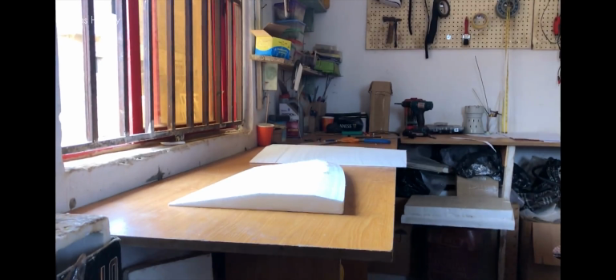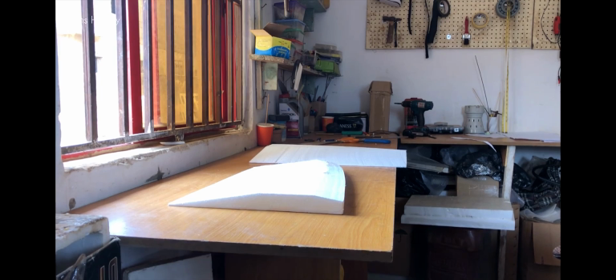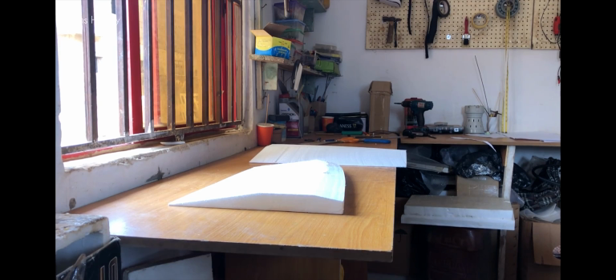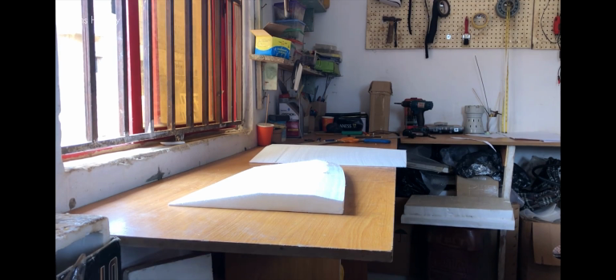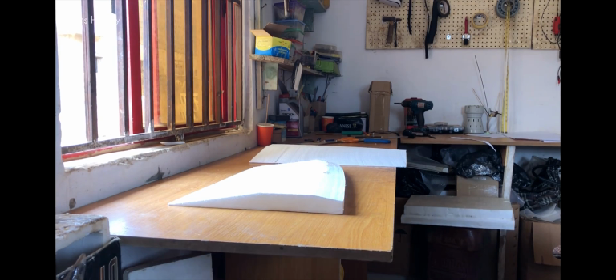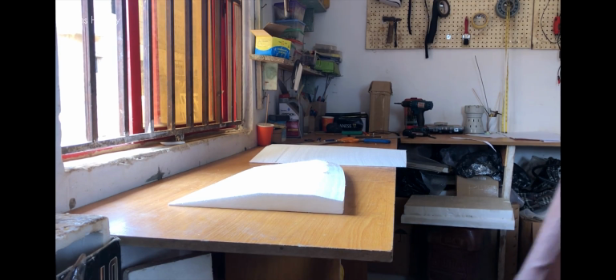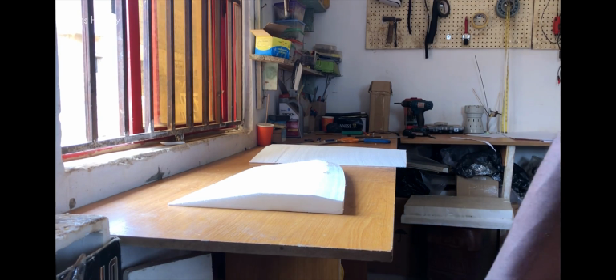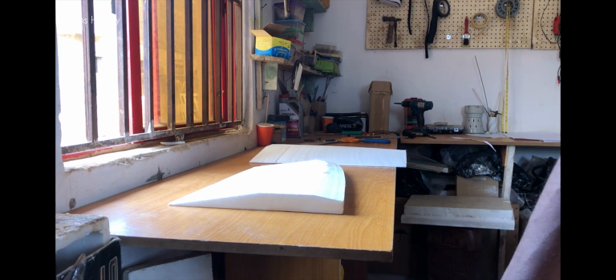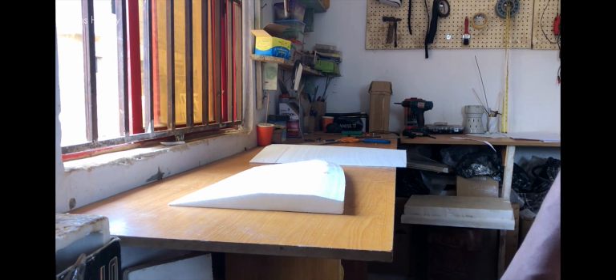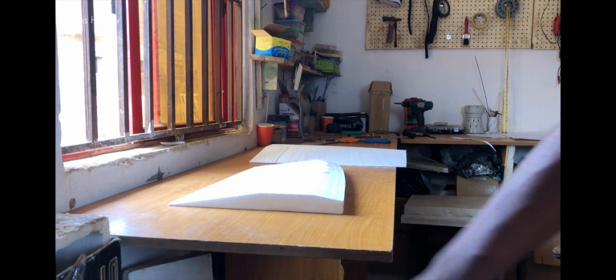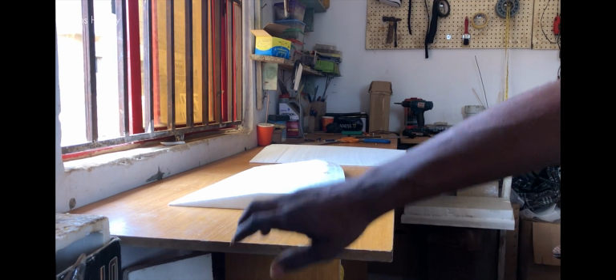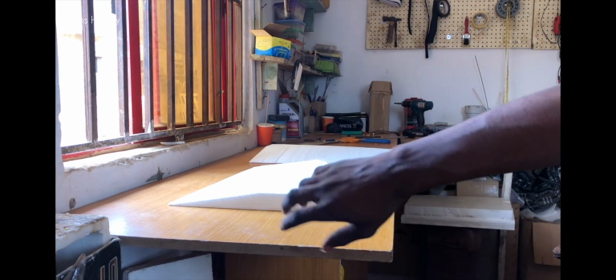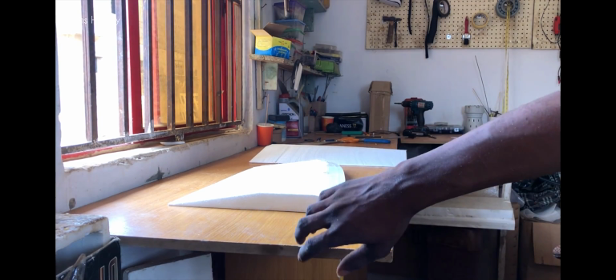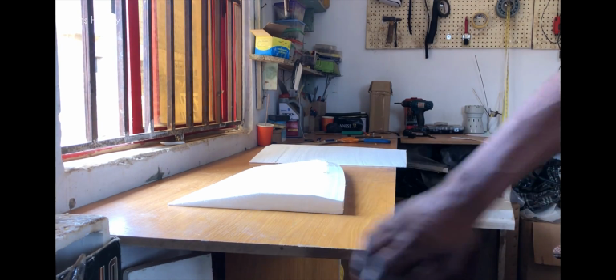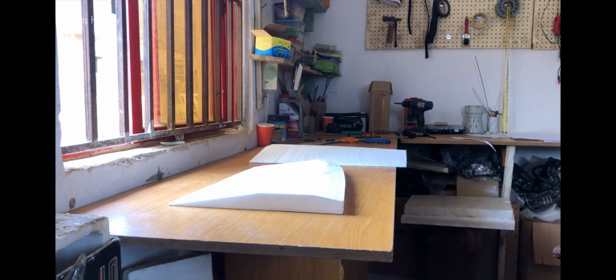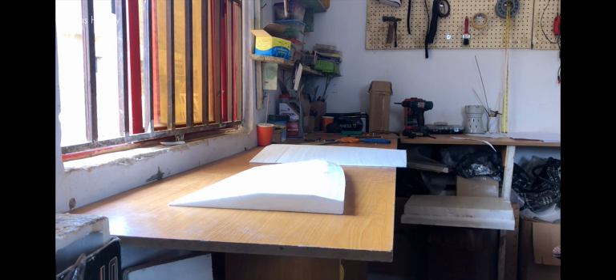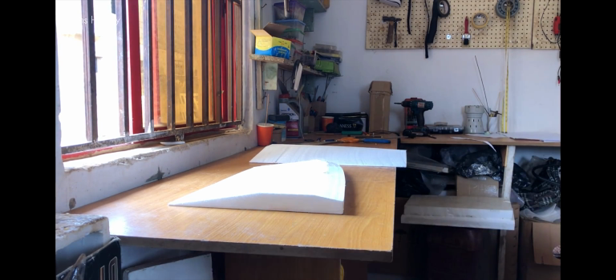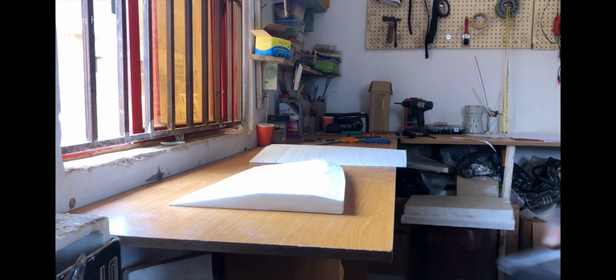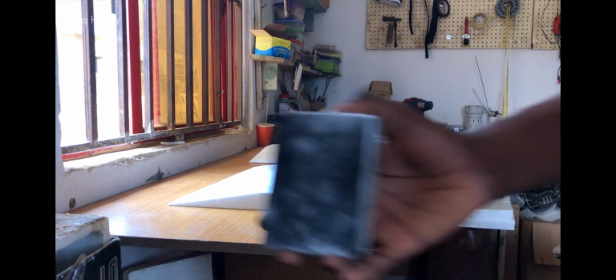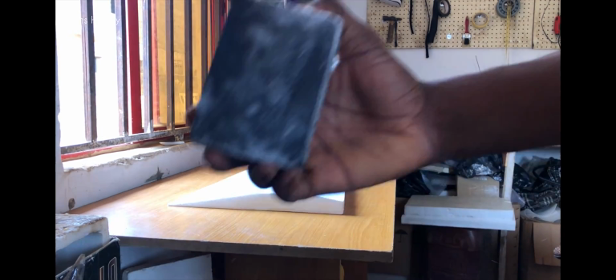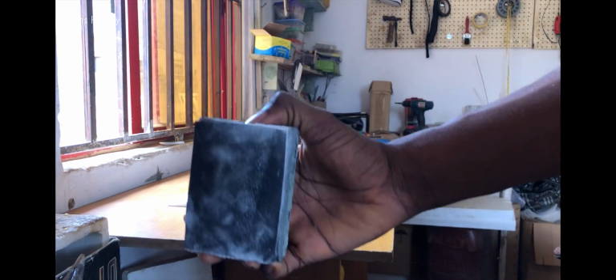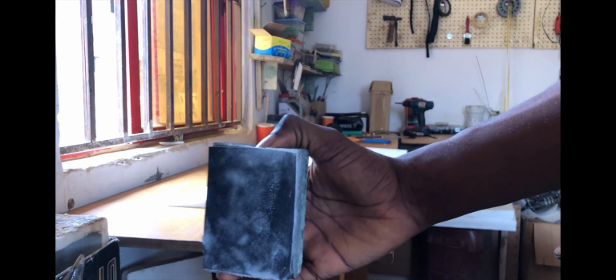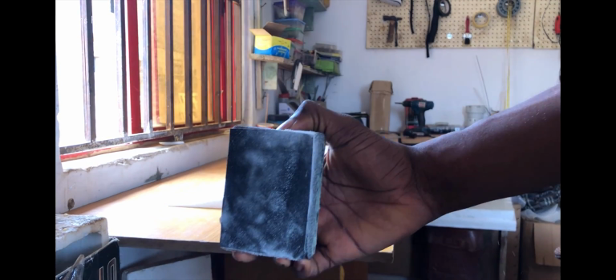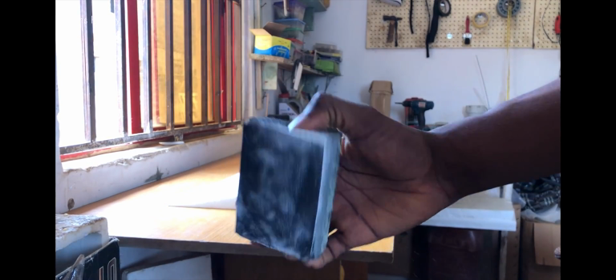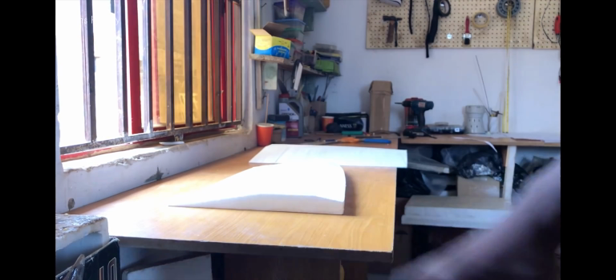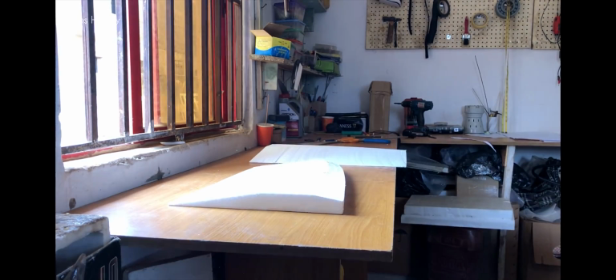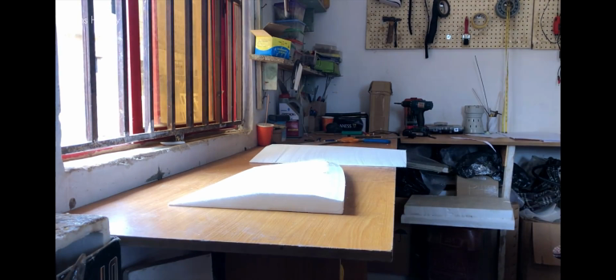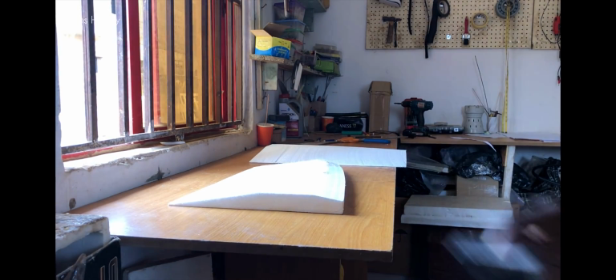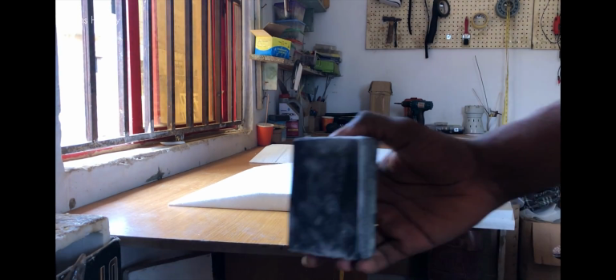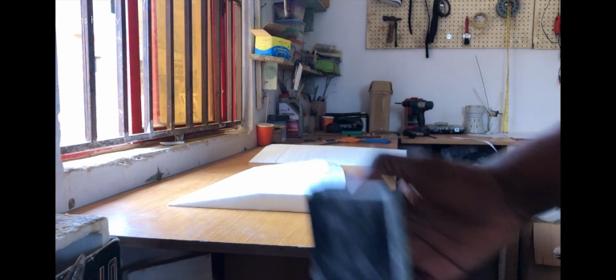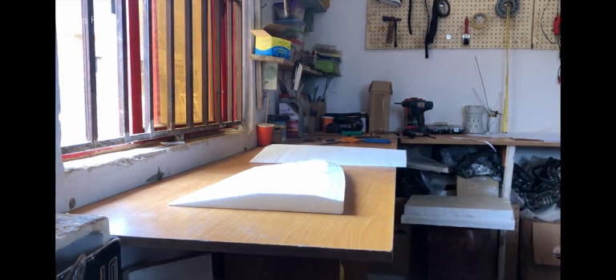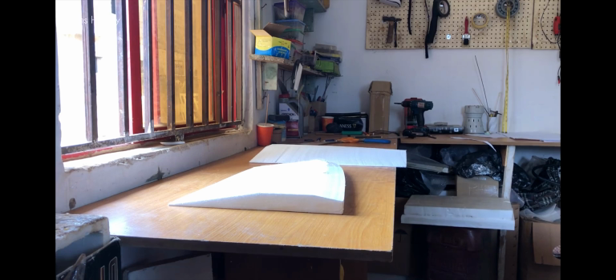Okay, here it is — time to sand. We're just going to do it now.